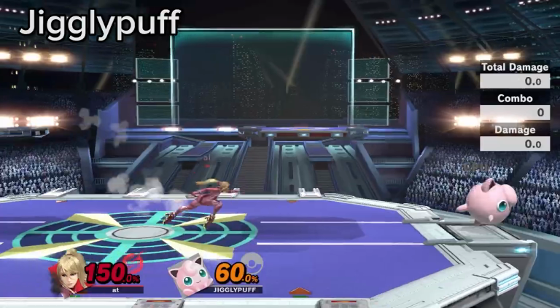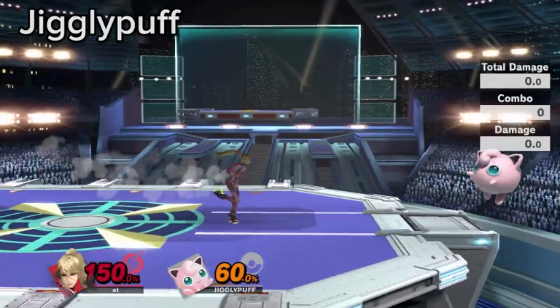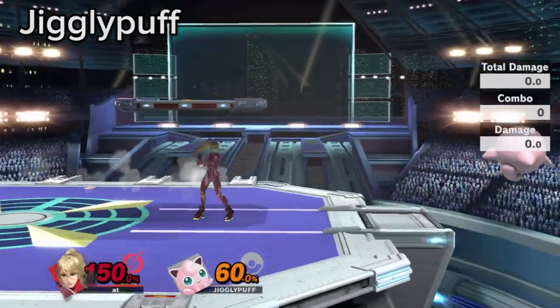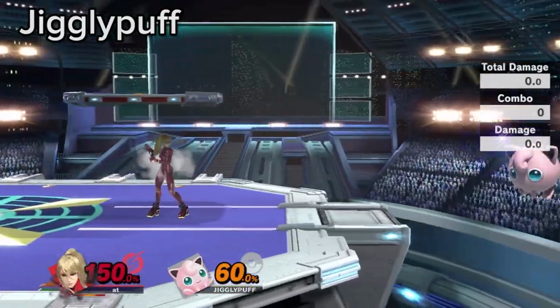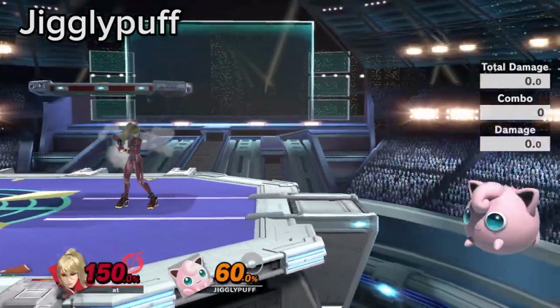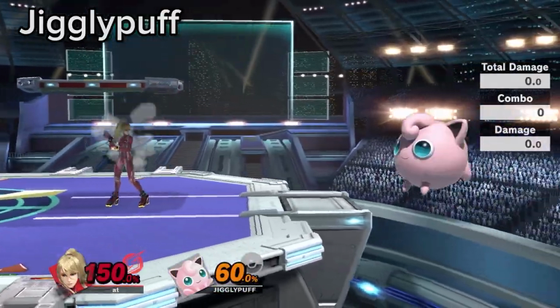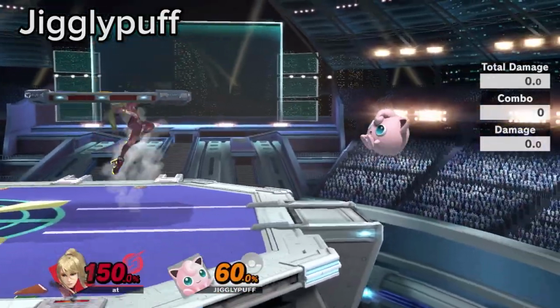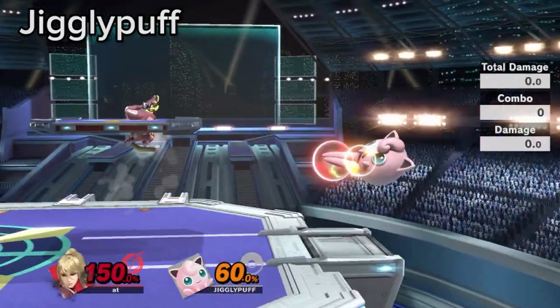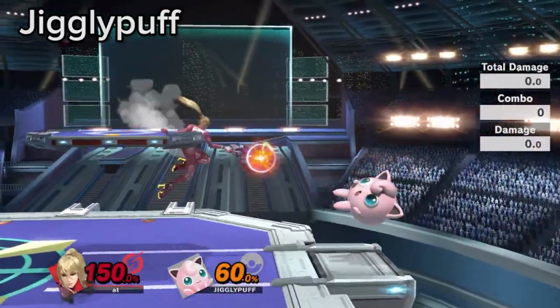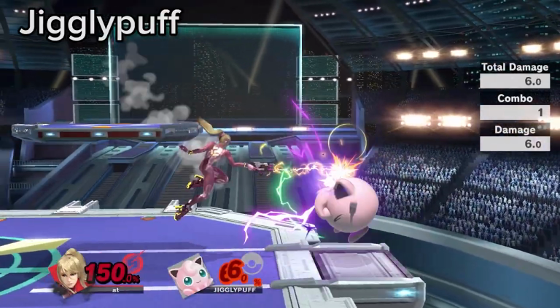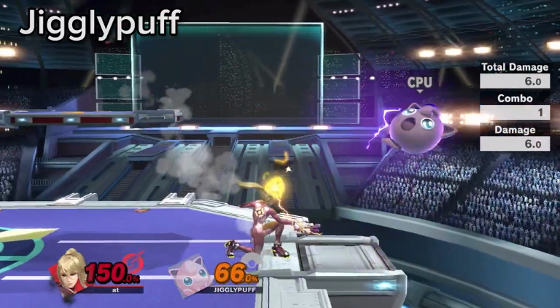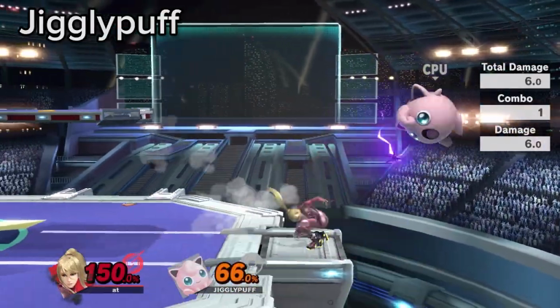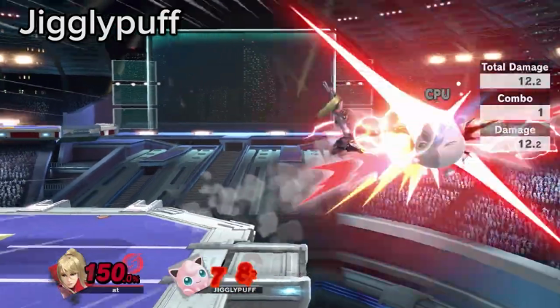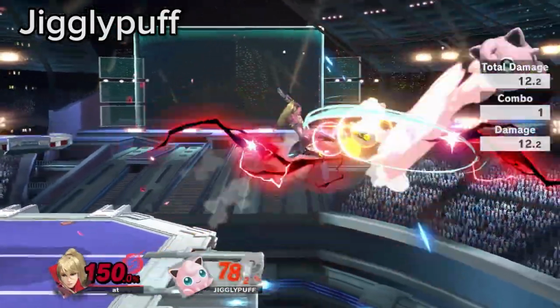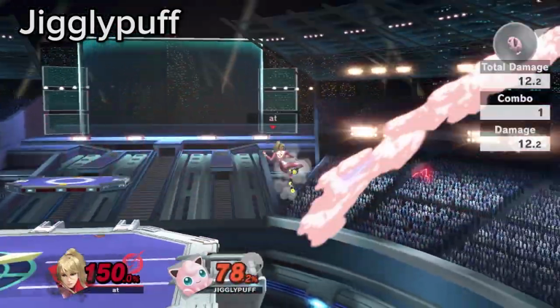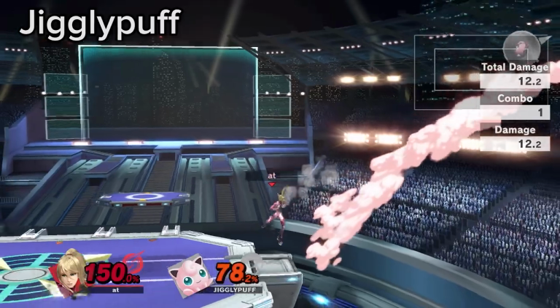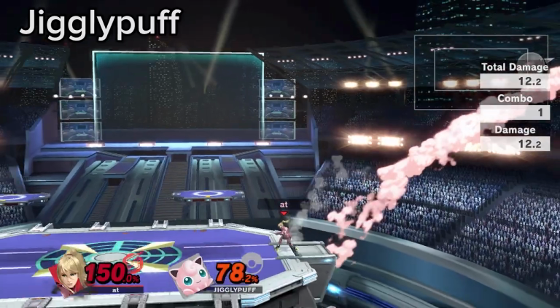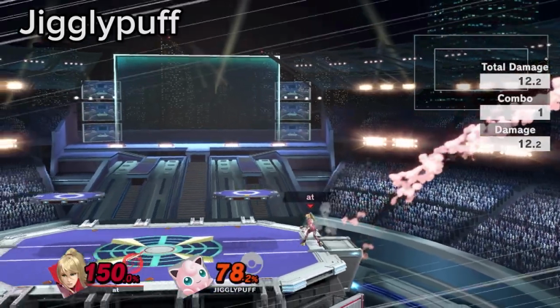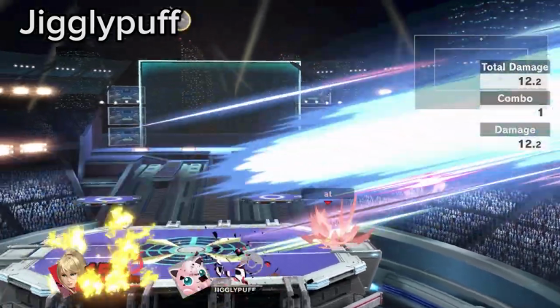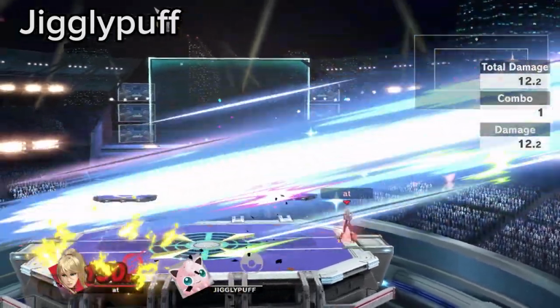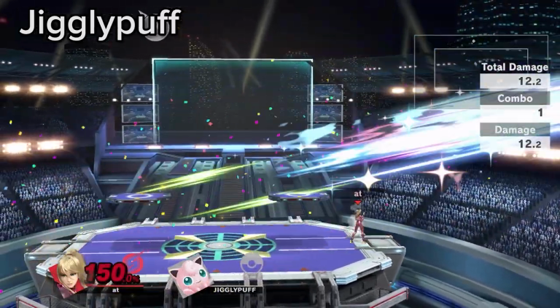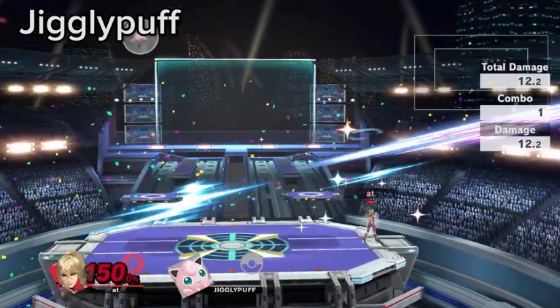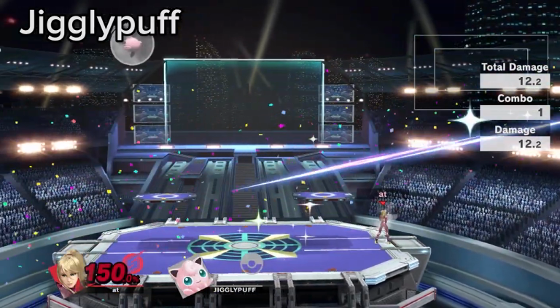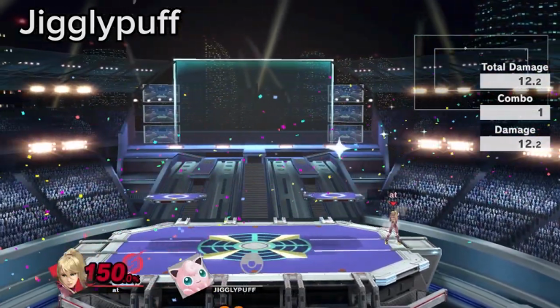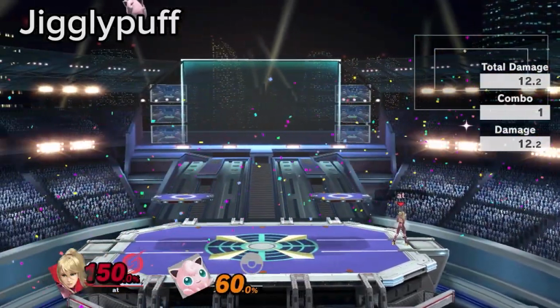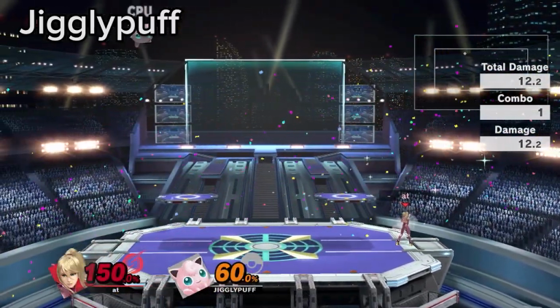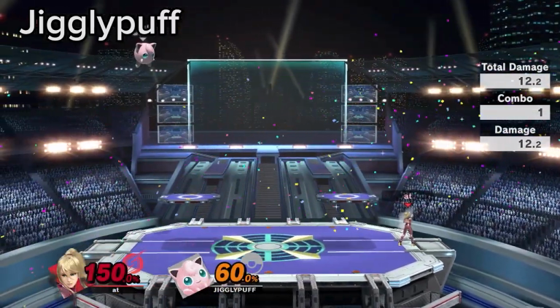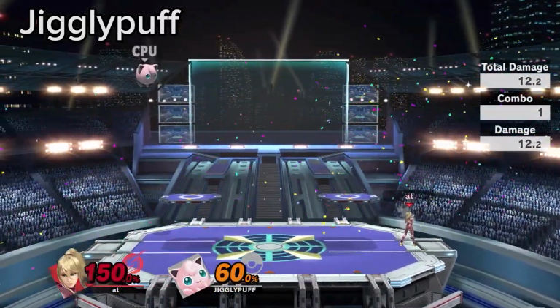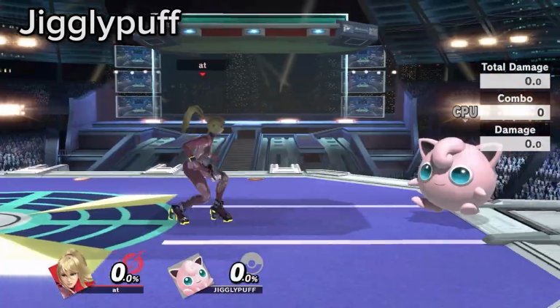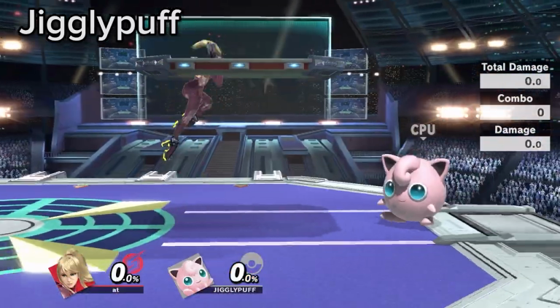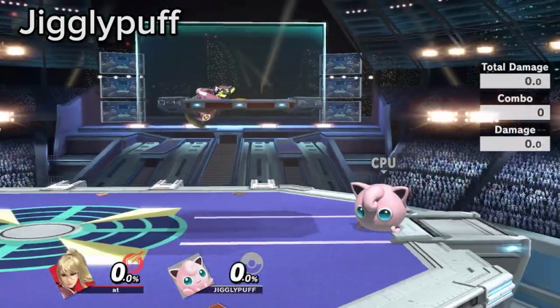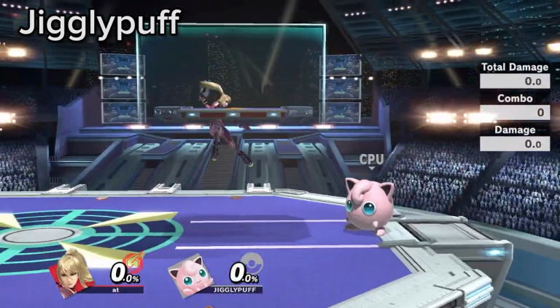Due to her being so floaty, Jigglypuff gets Zare back air comboed at almost any reasonable percent.